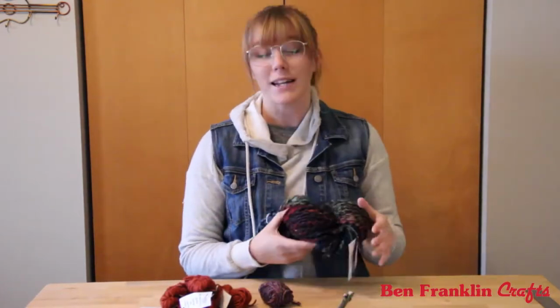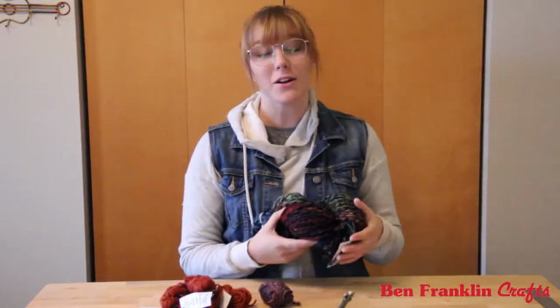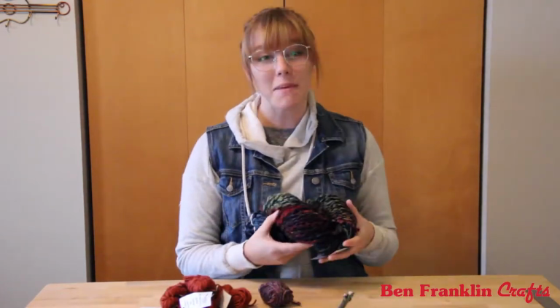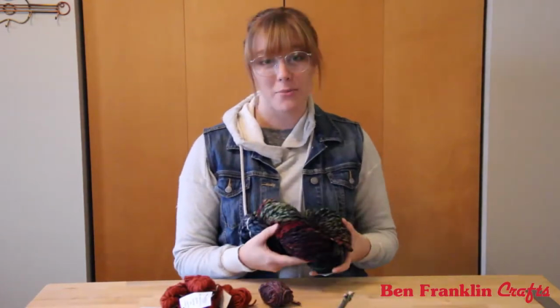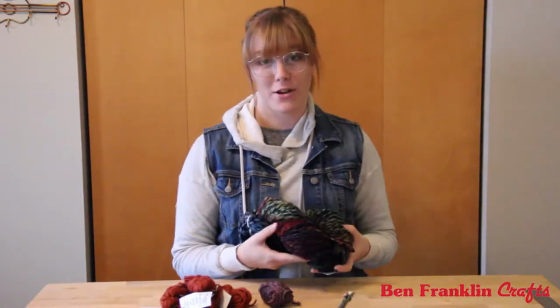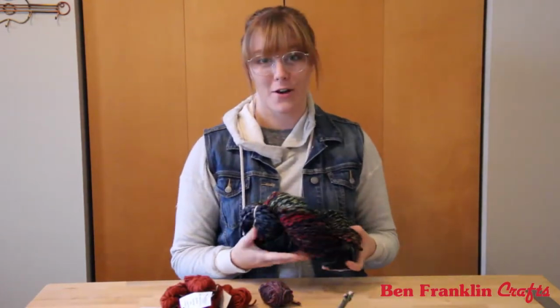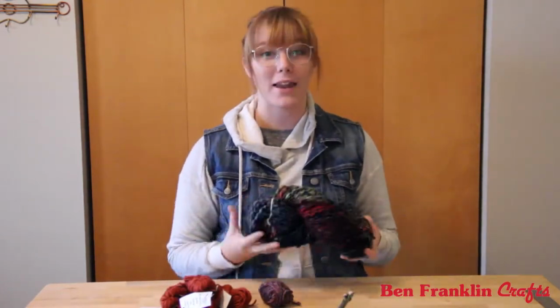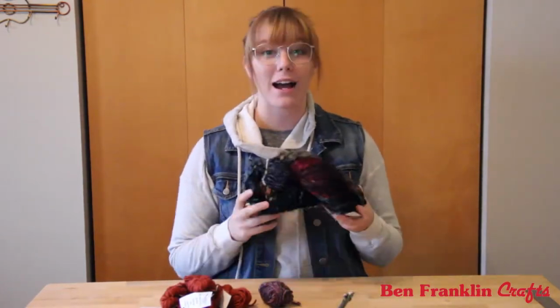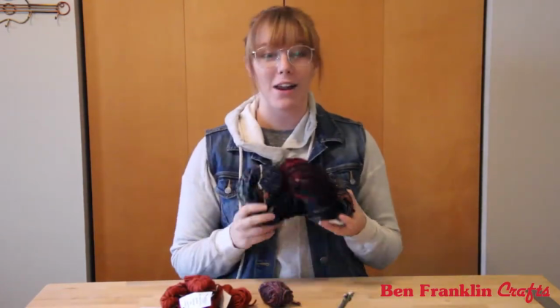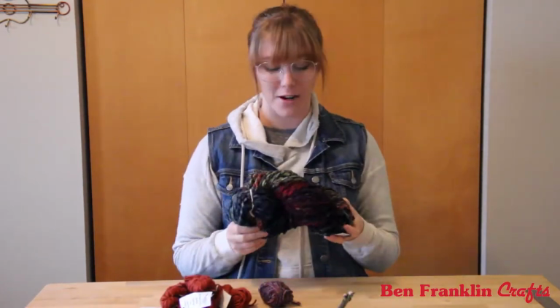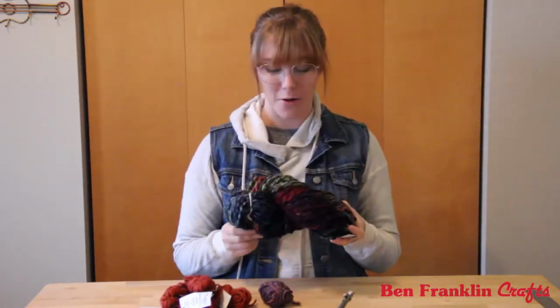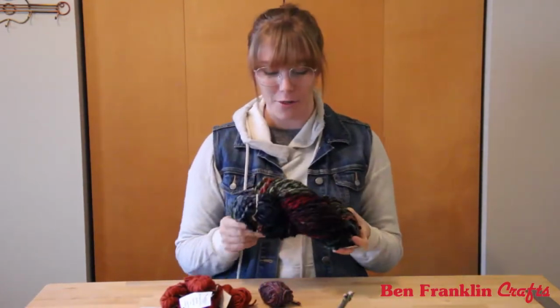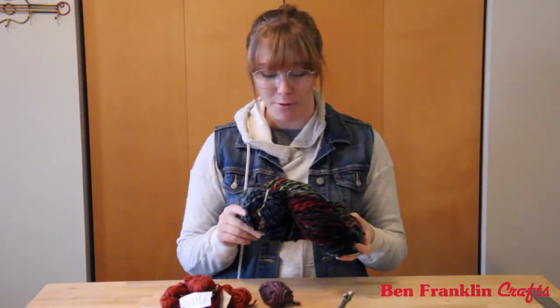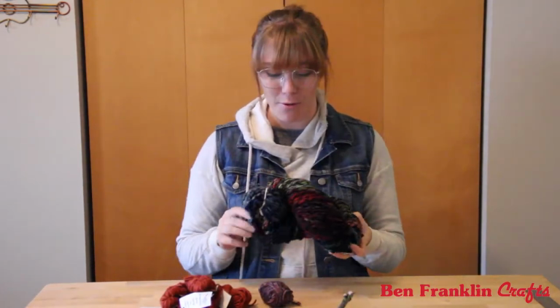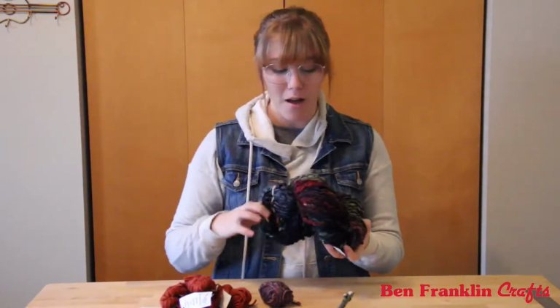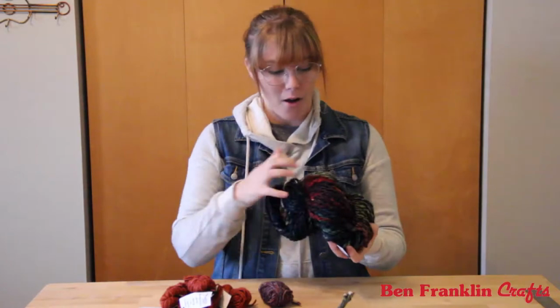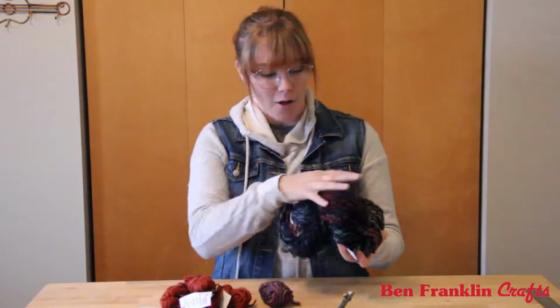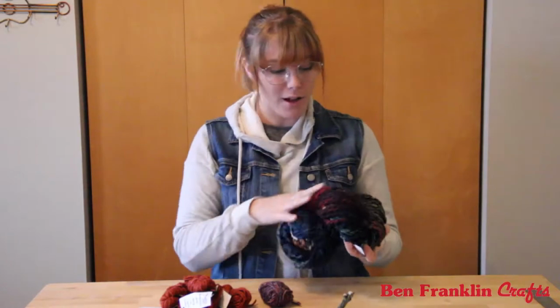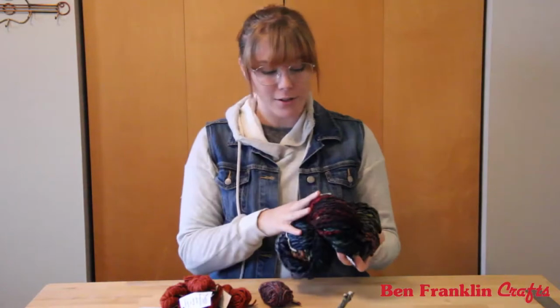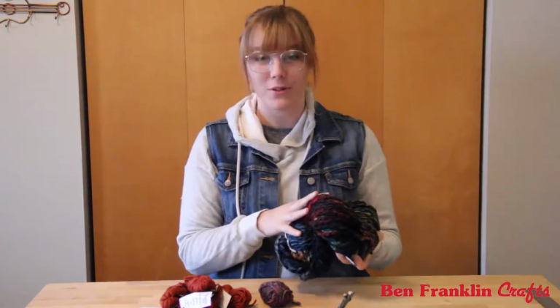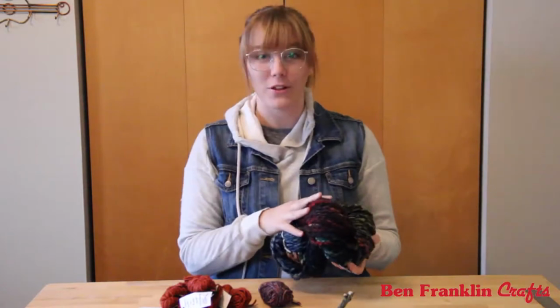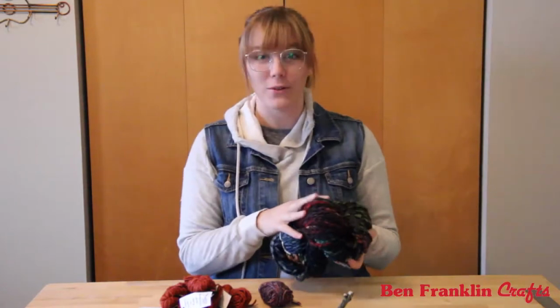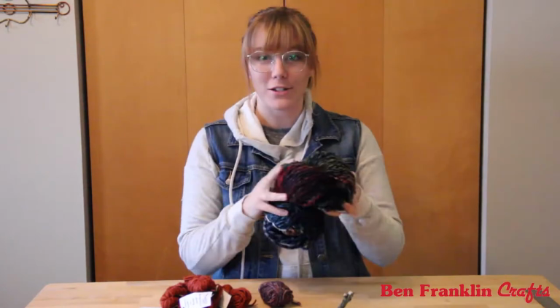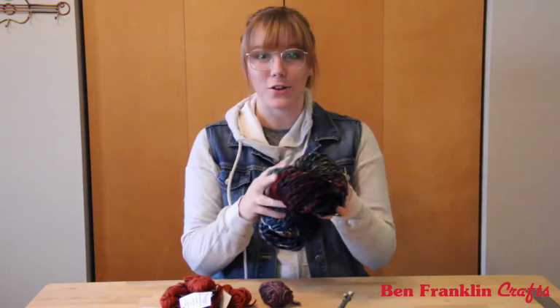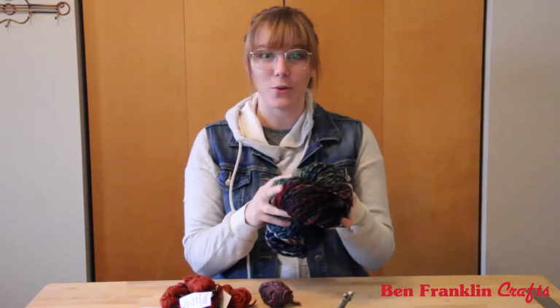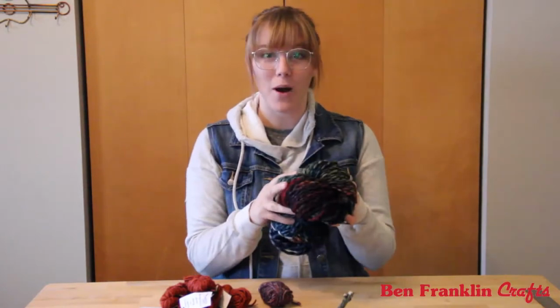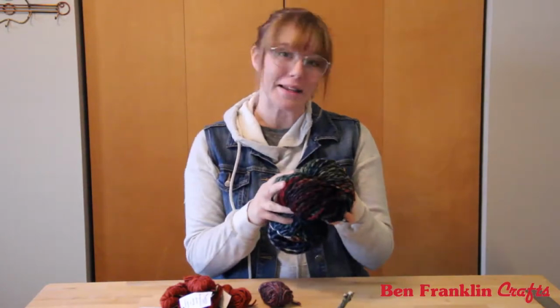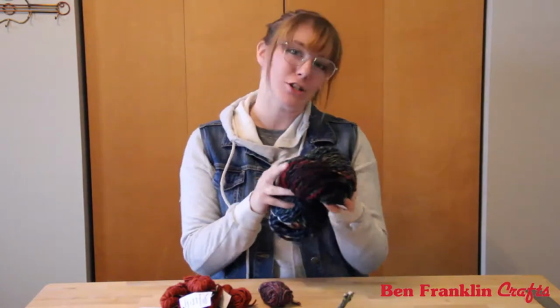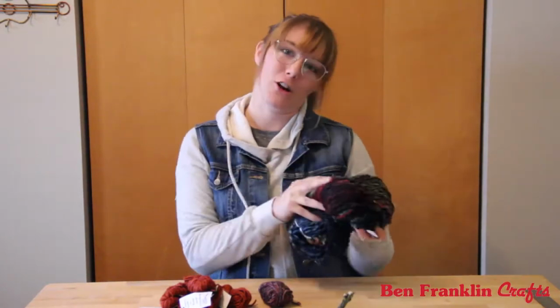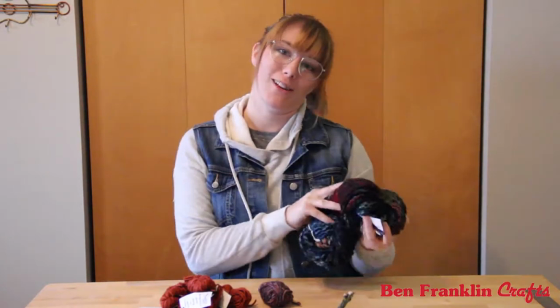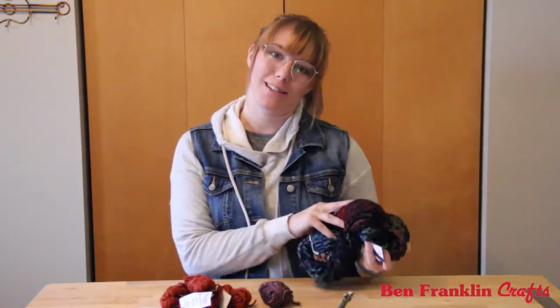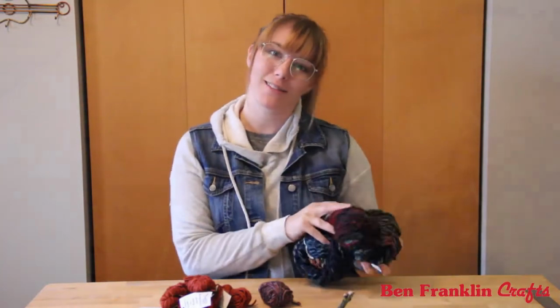It's called Malabrigo, and I want to go through all the colors with you and show you what each yarn is.